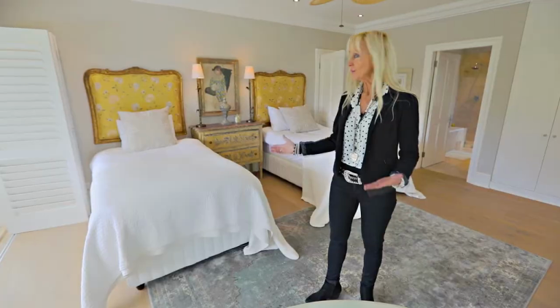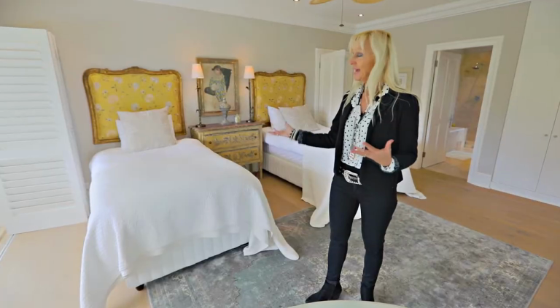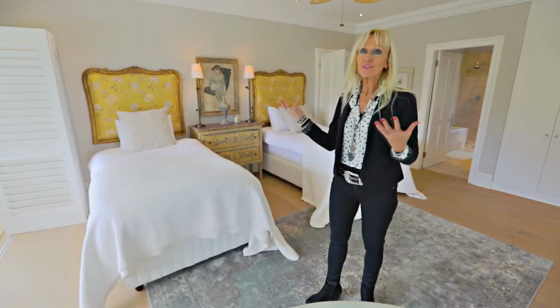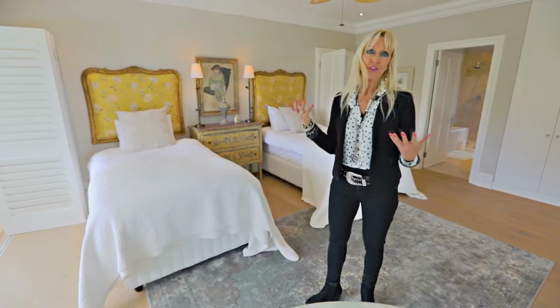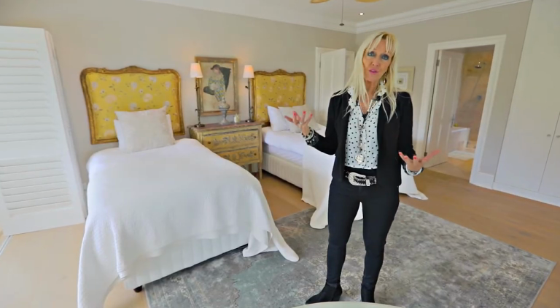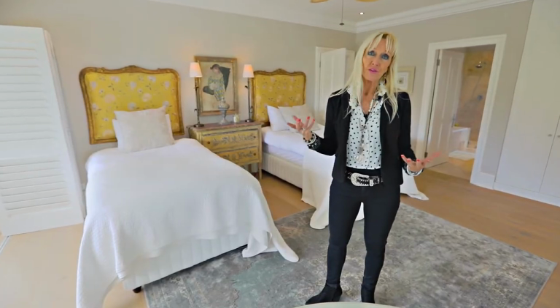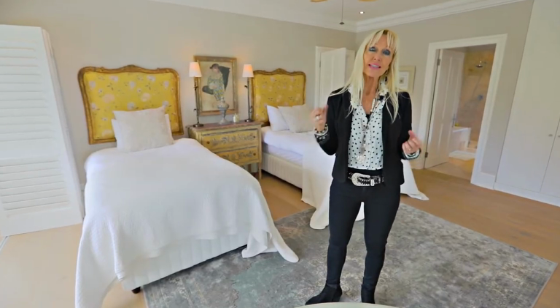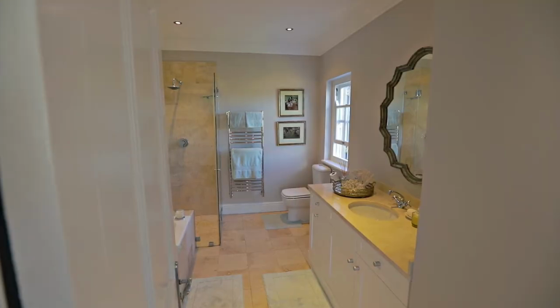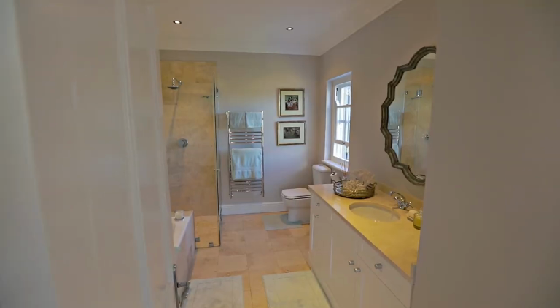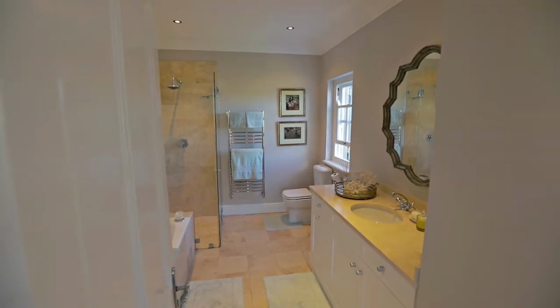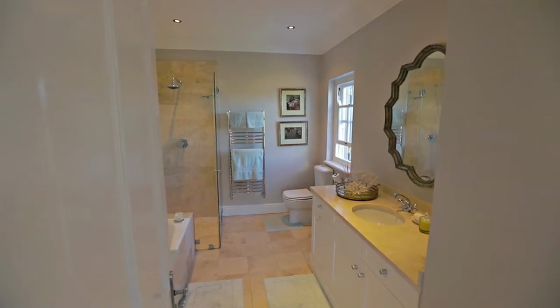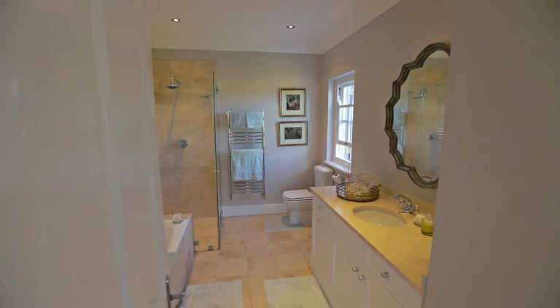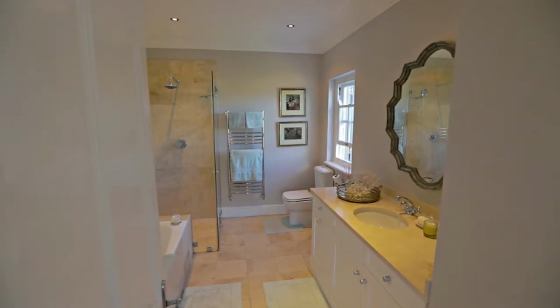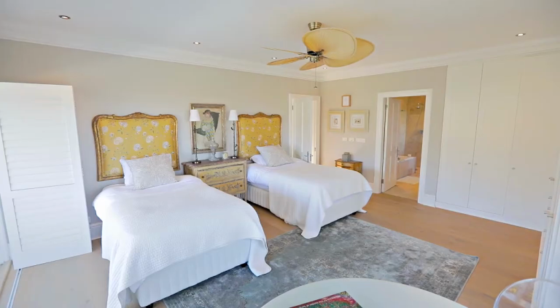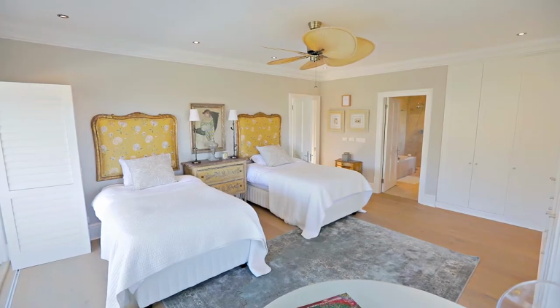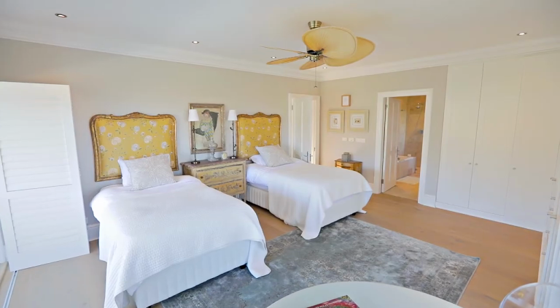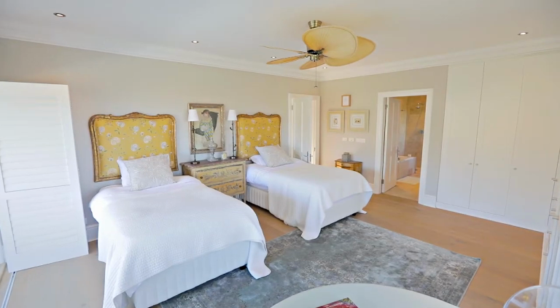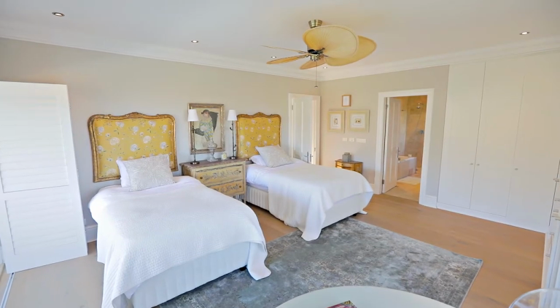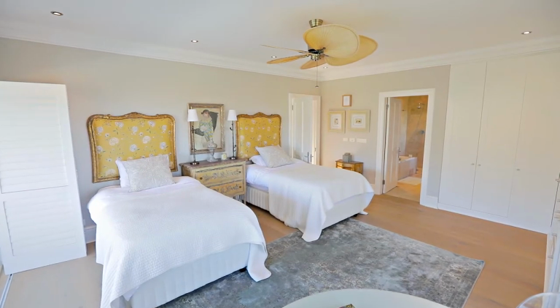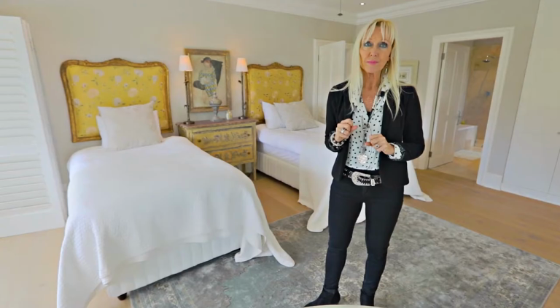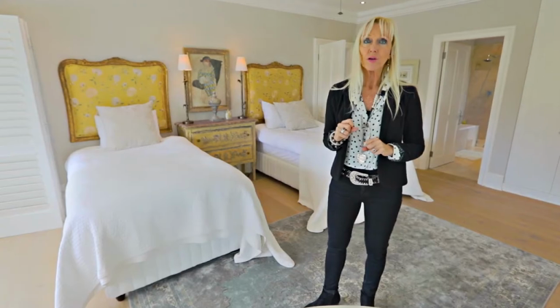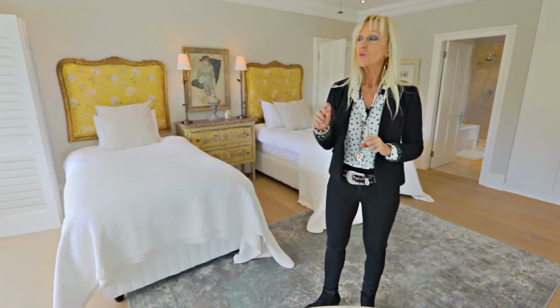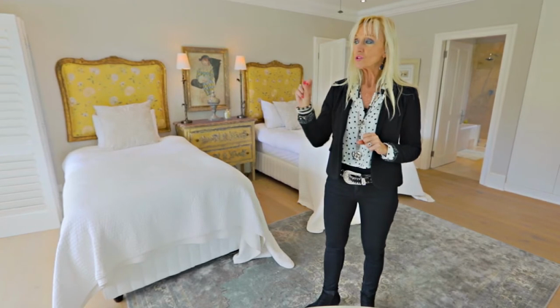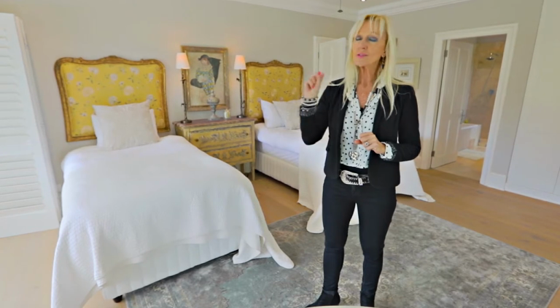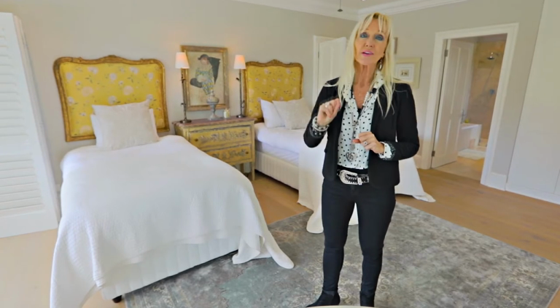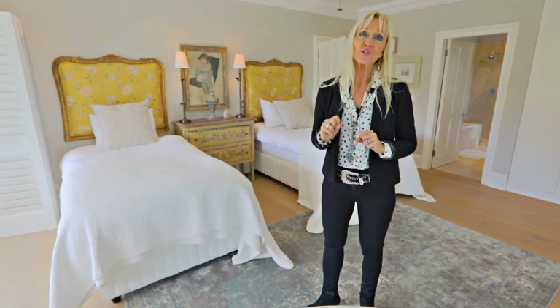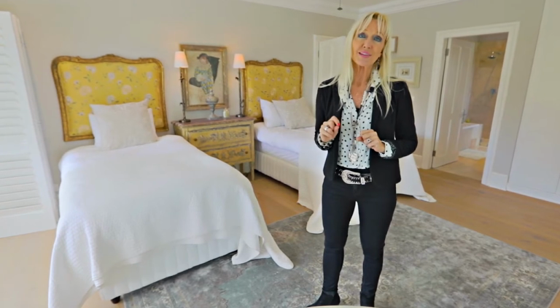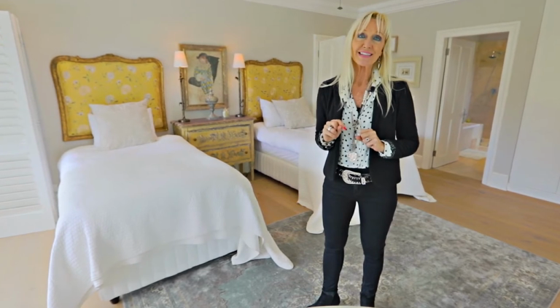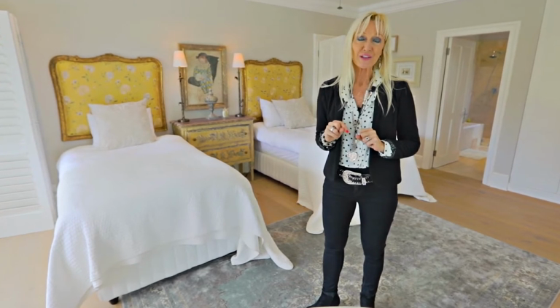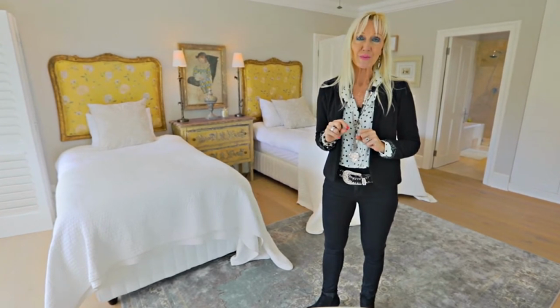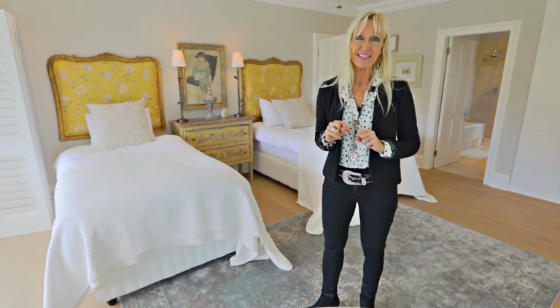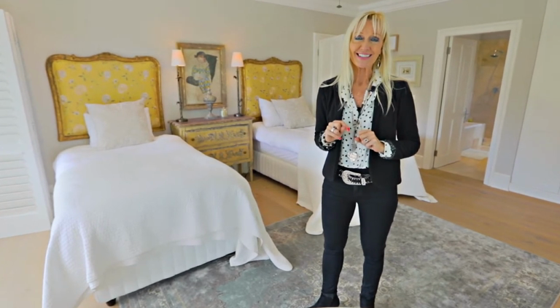Here we have the third equally sumptuous en suite bedroom which also enjoys its own balcony.